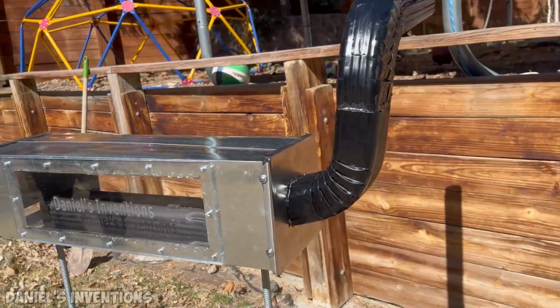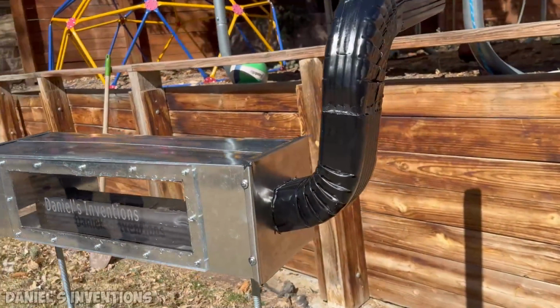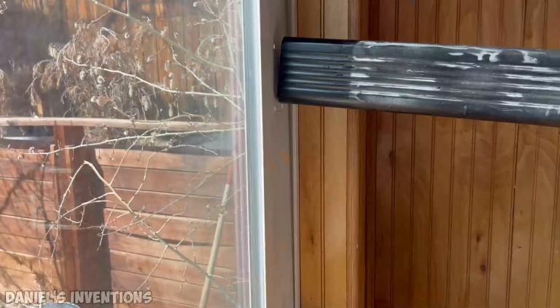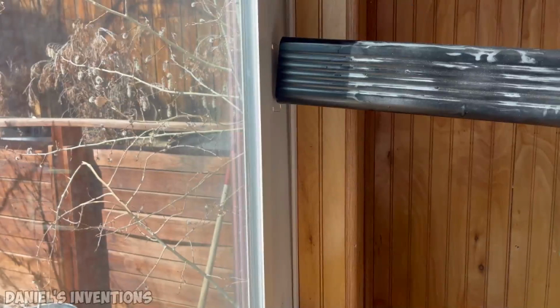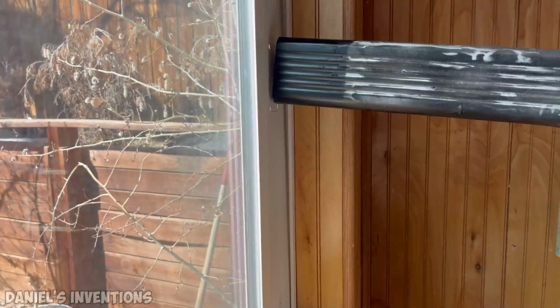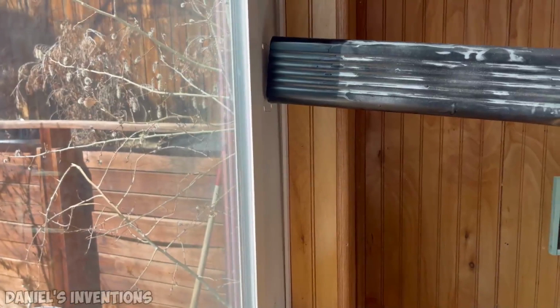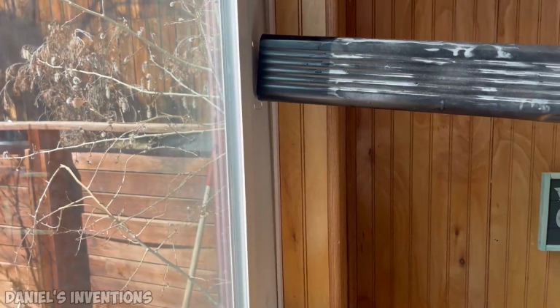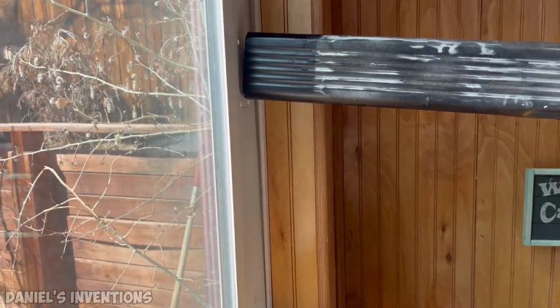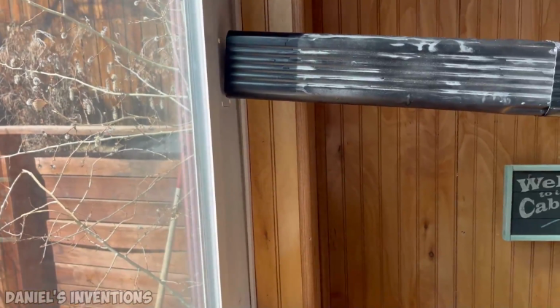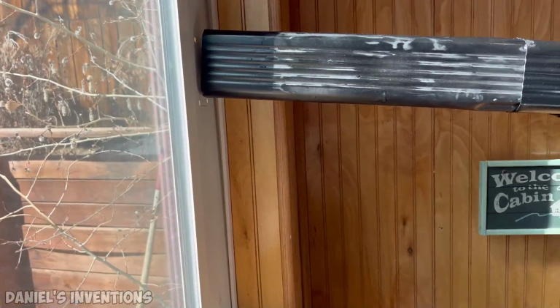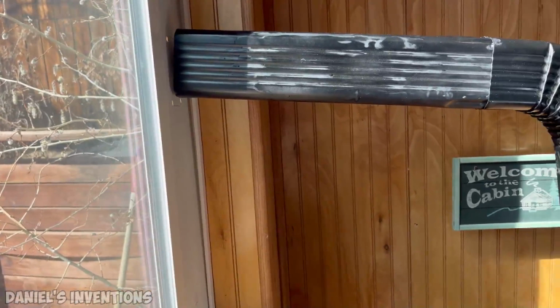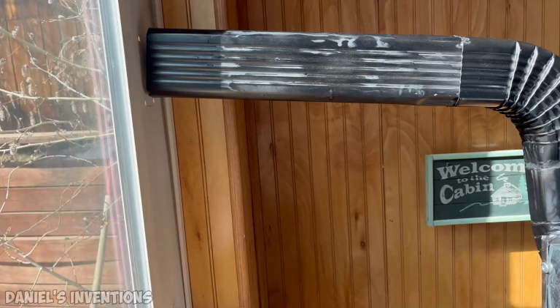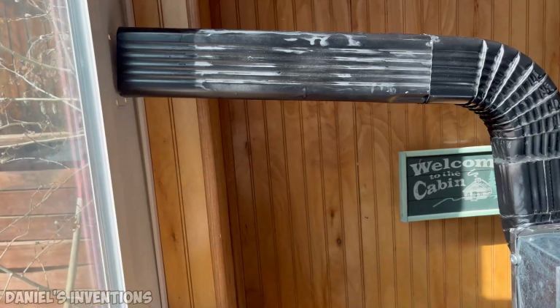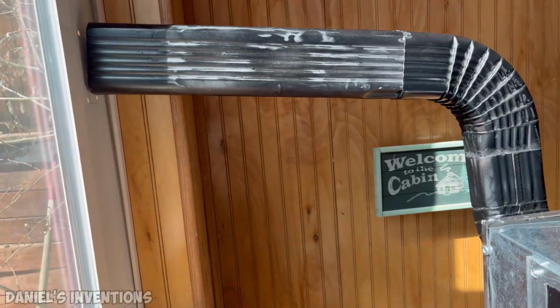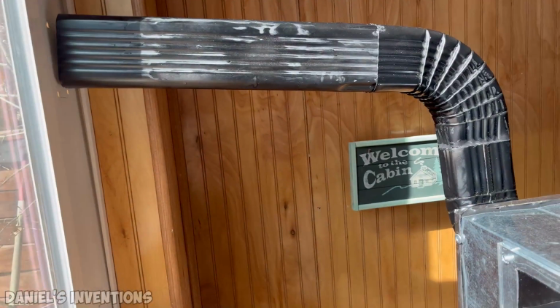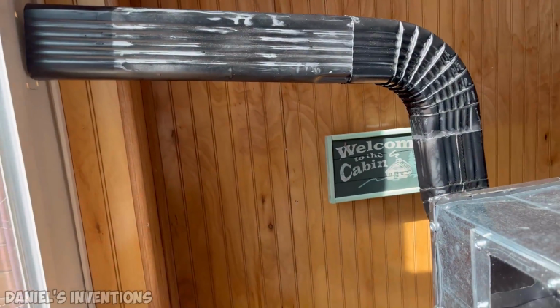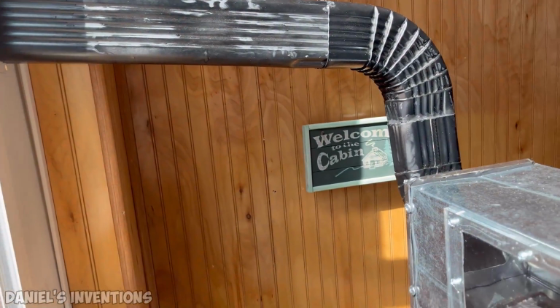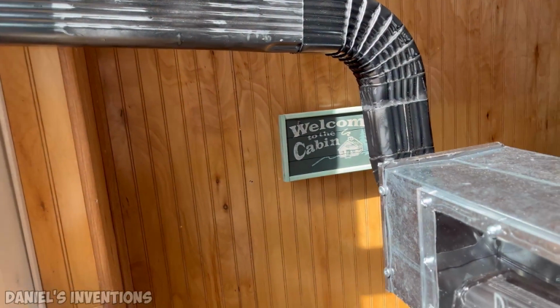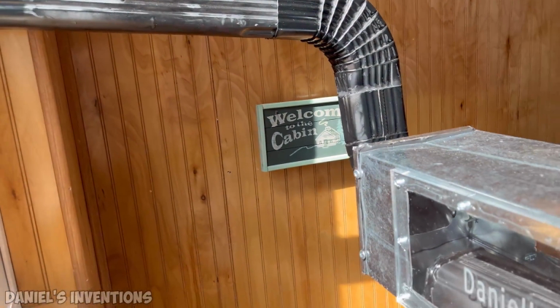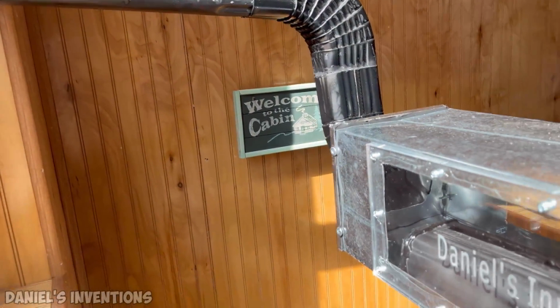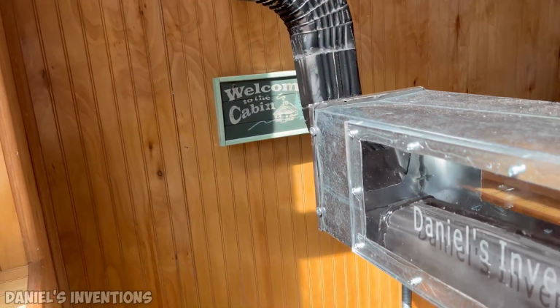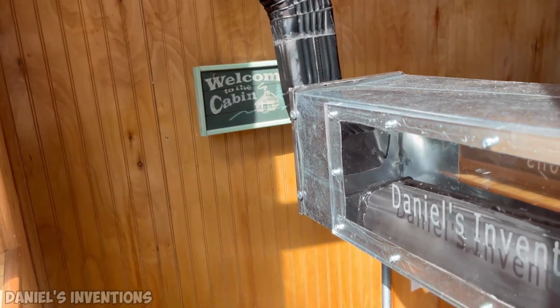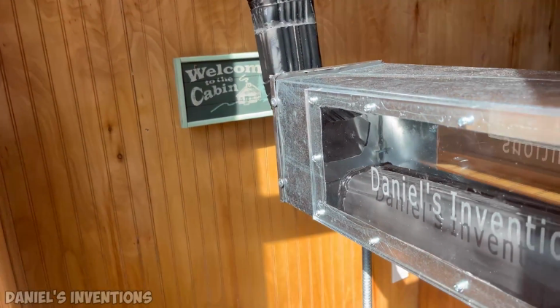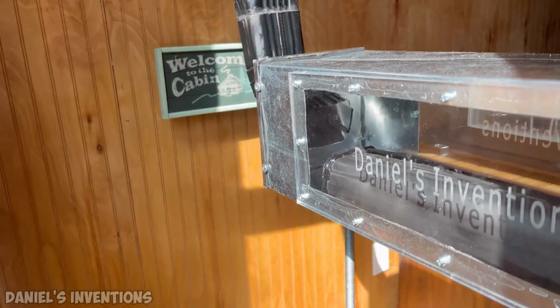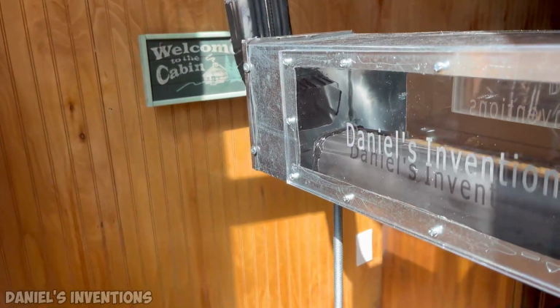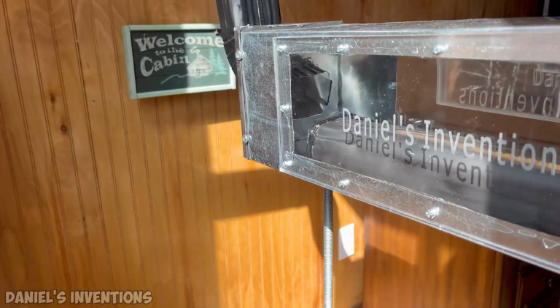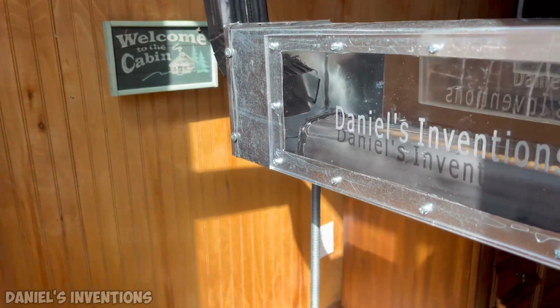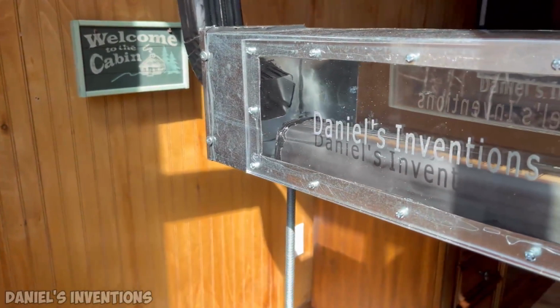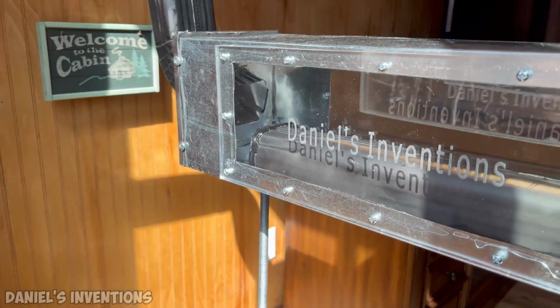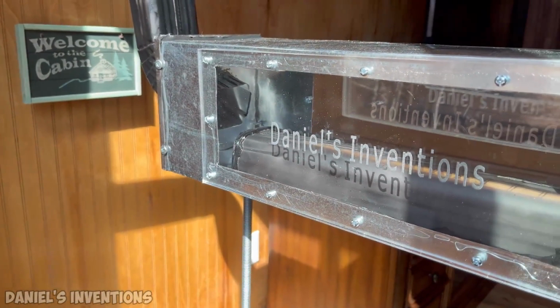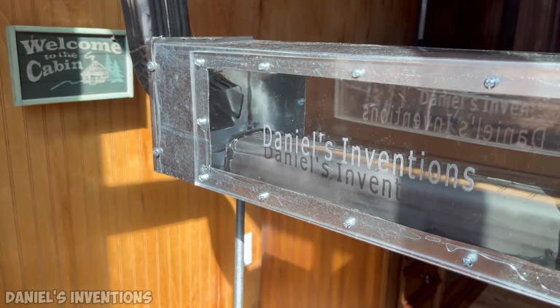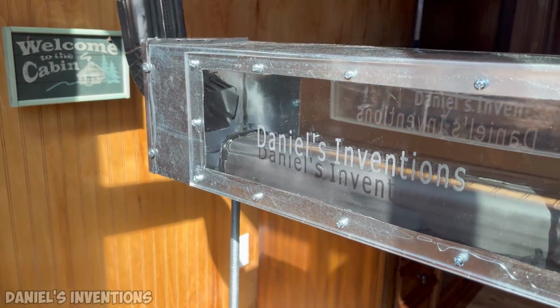I will install the heater in my cabin and vent out the fumes through a concrete board and out the window.